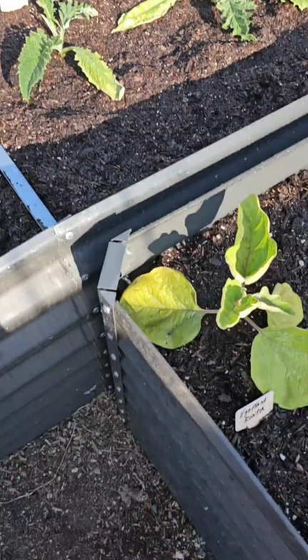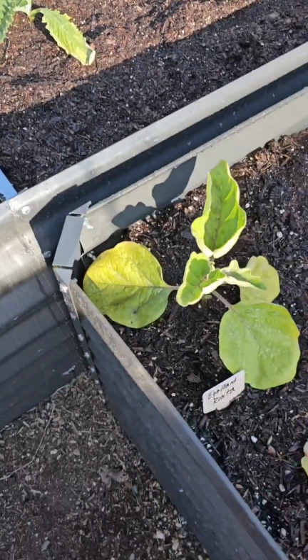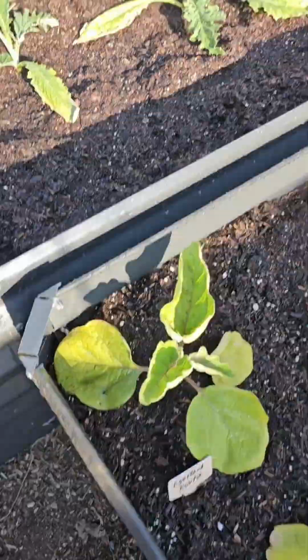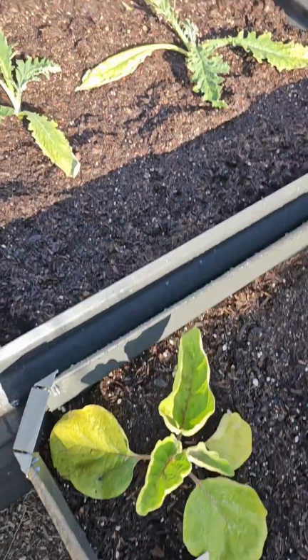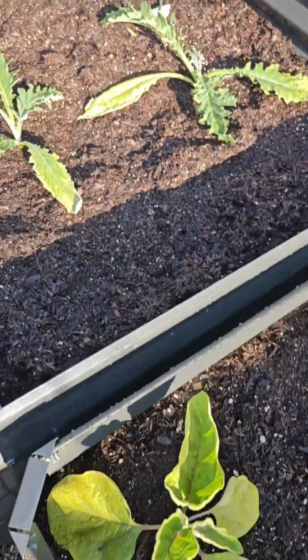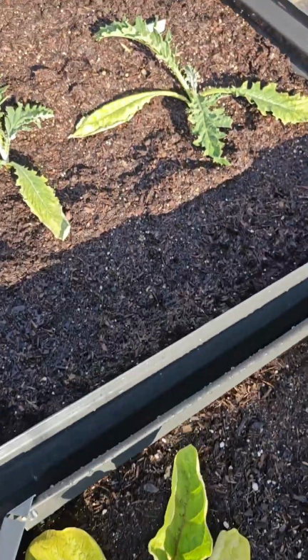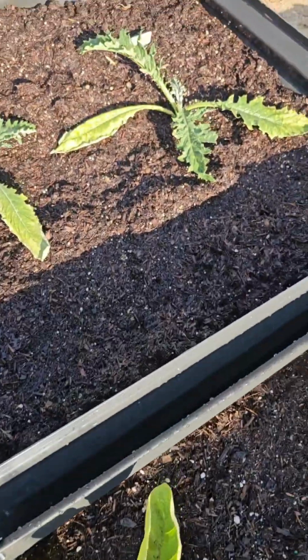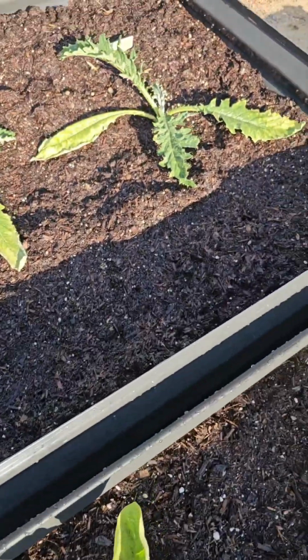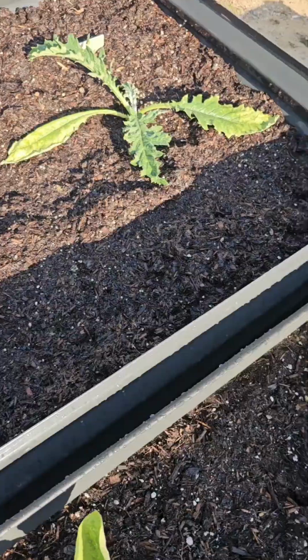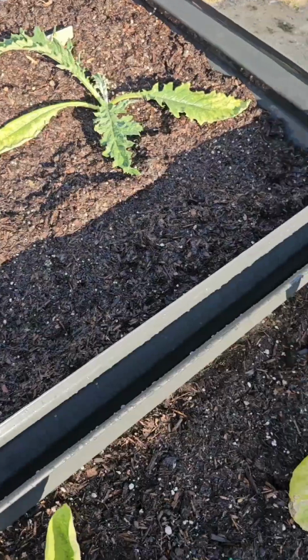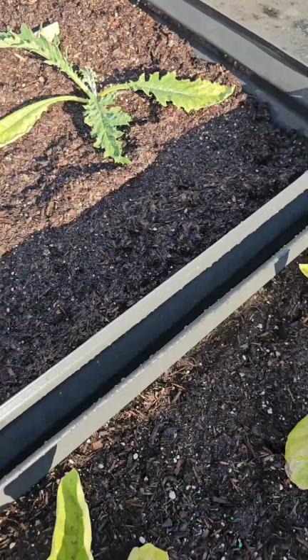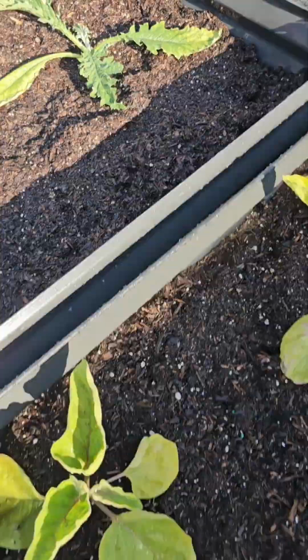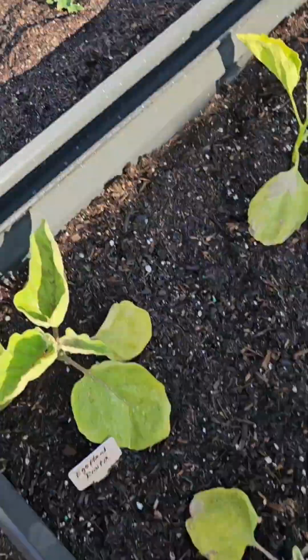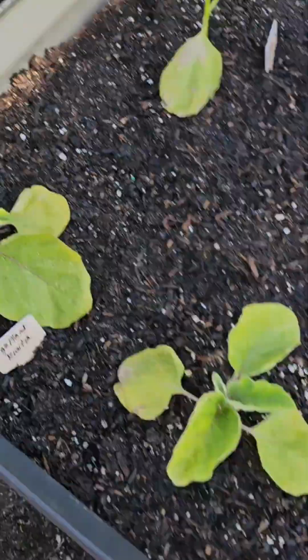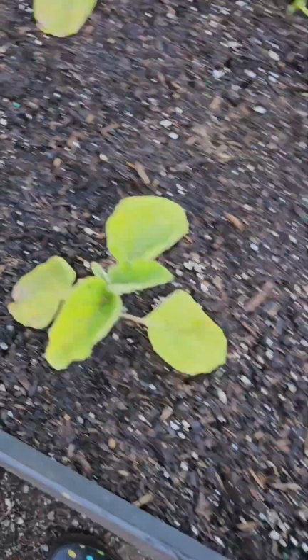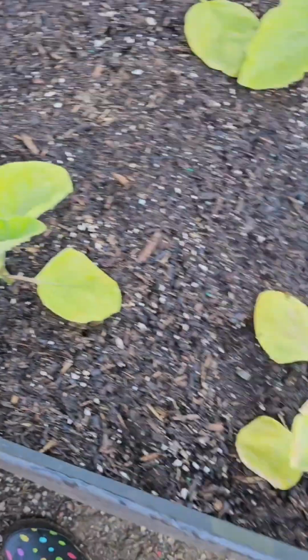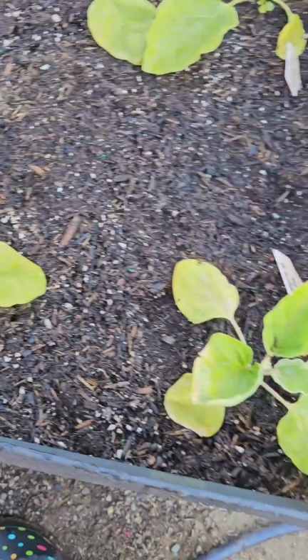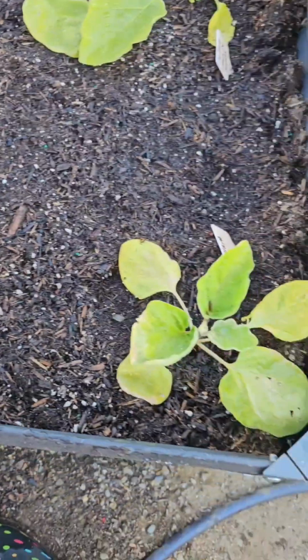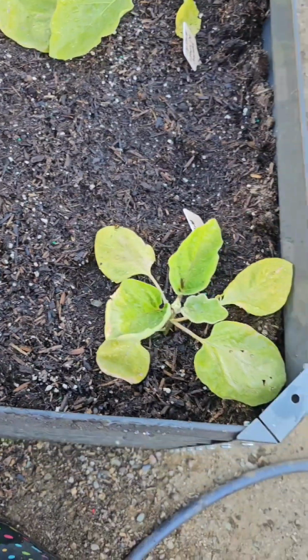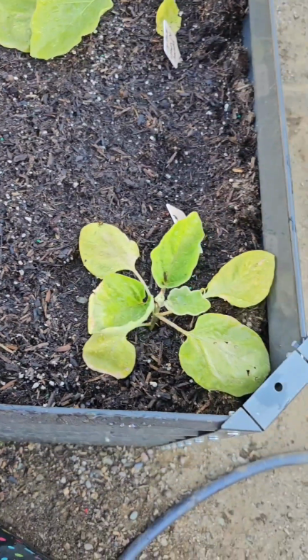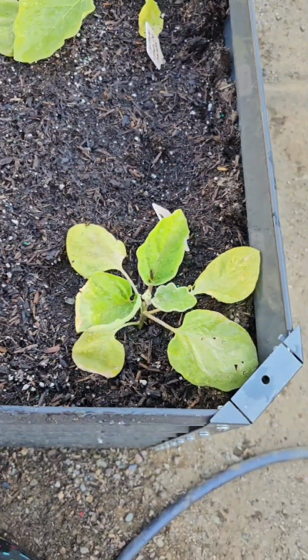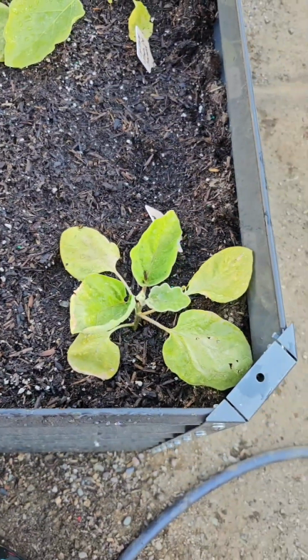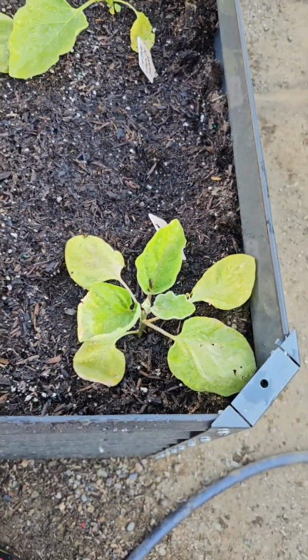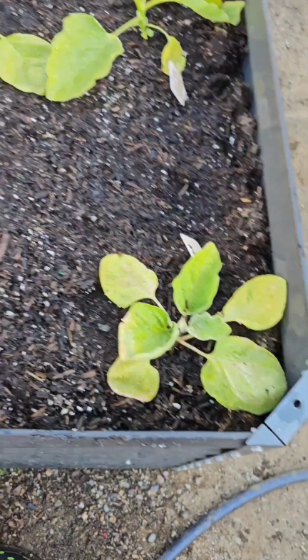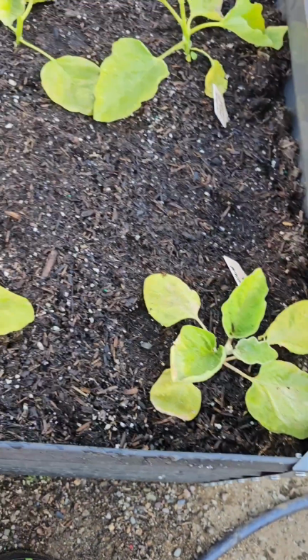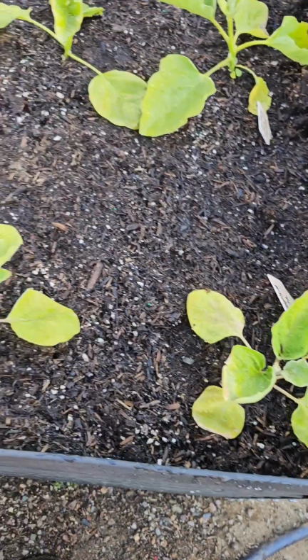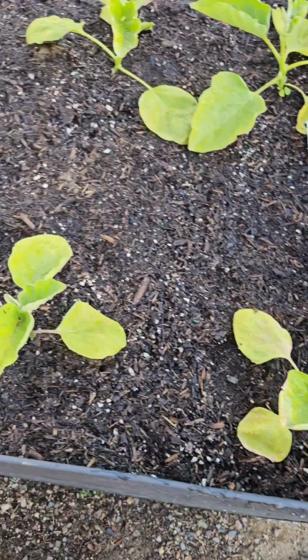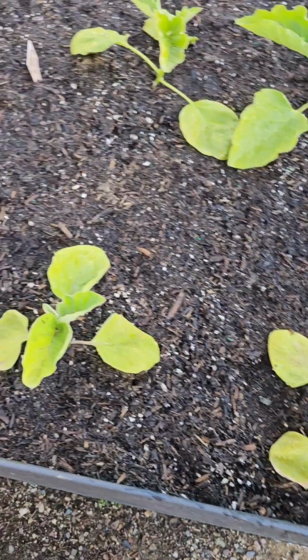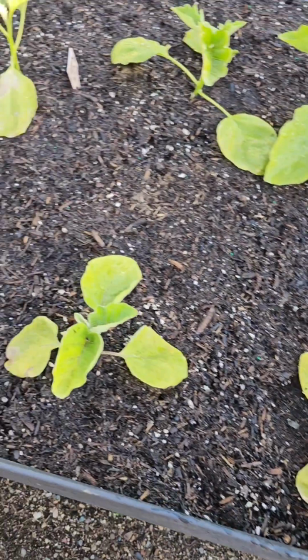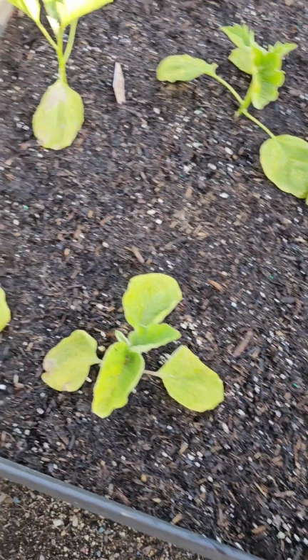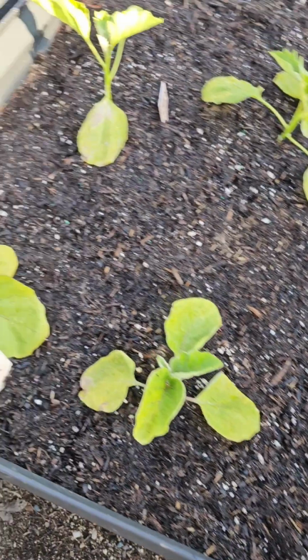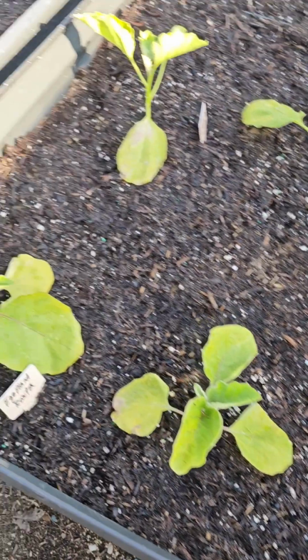I've got some dead leaves — I'm going to cut those off. I'm going to cut off the dead leaves off of my eggplant.